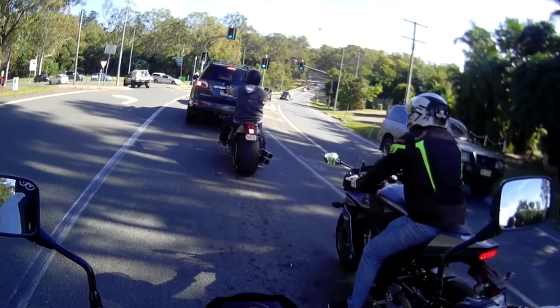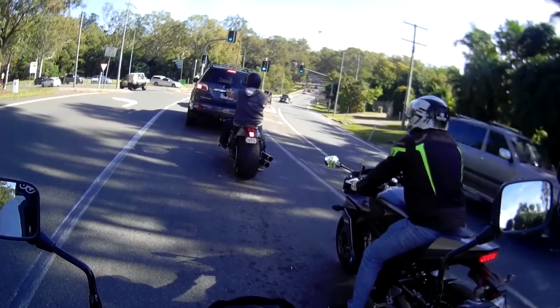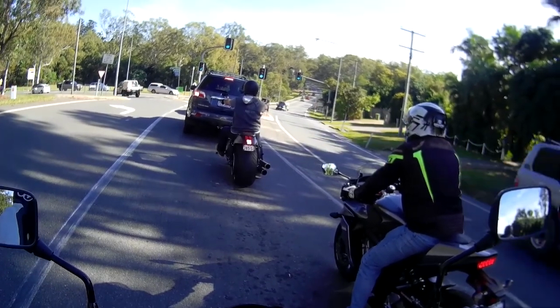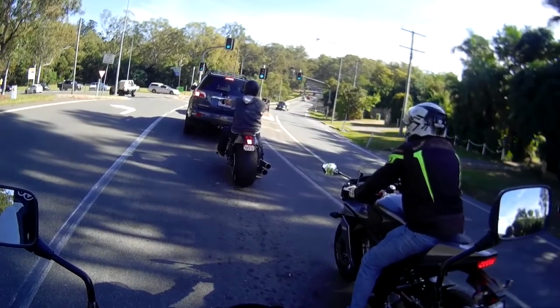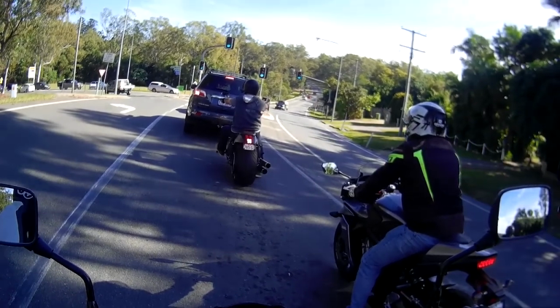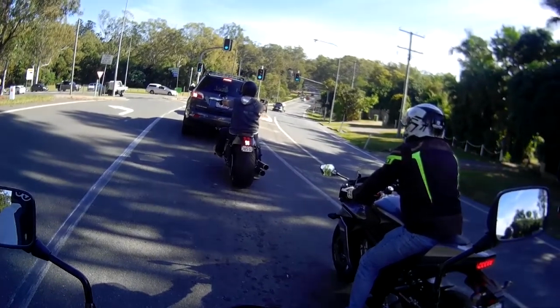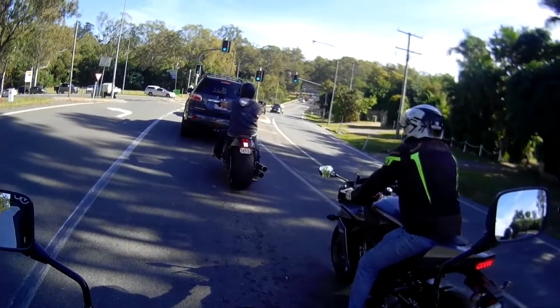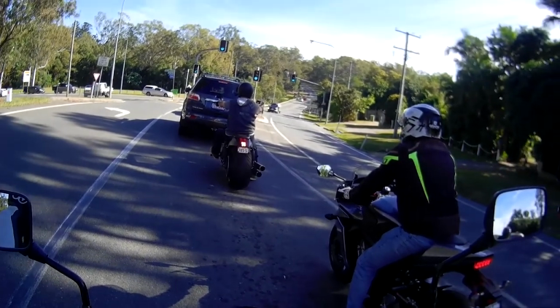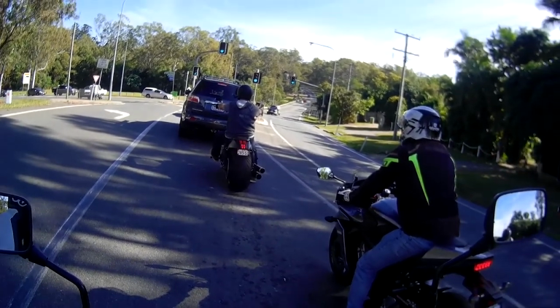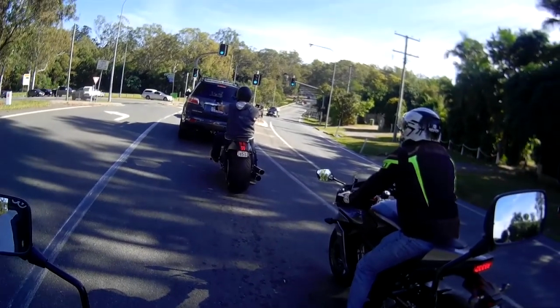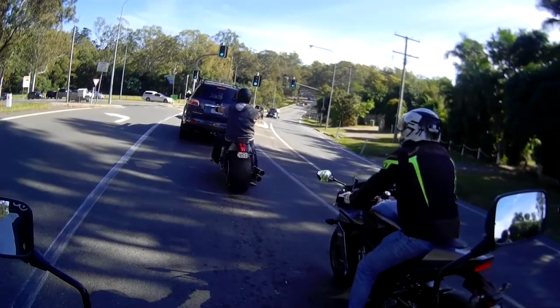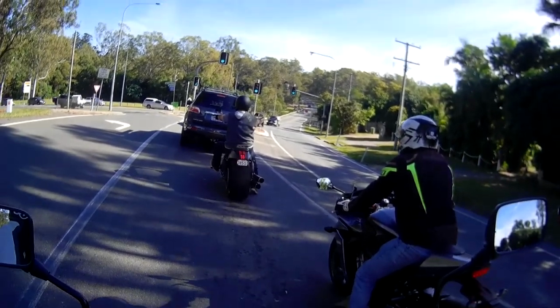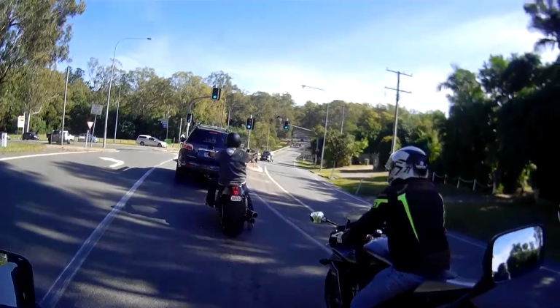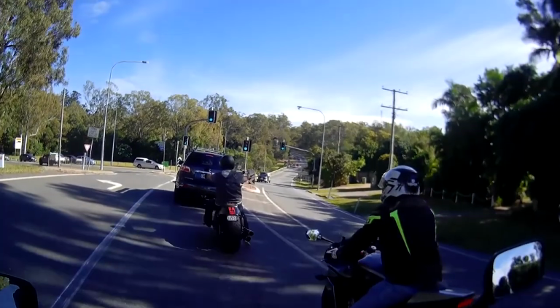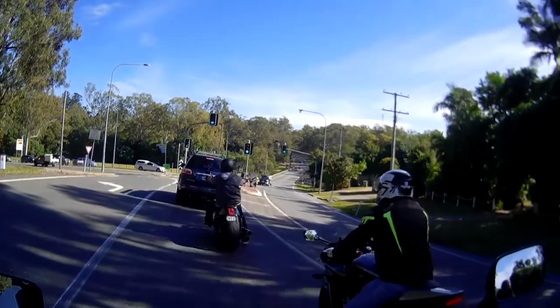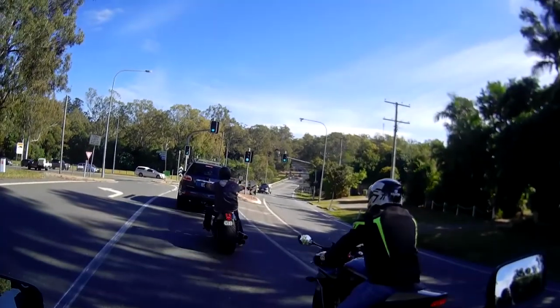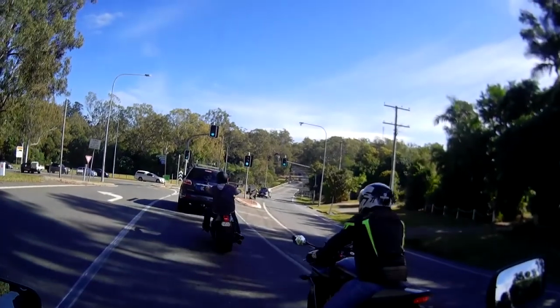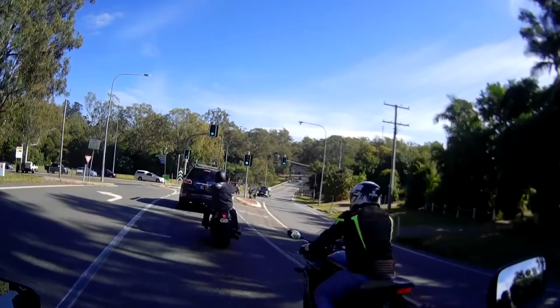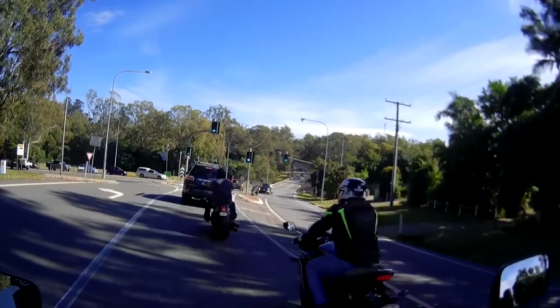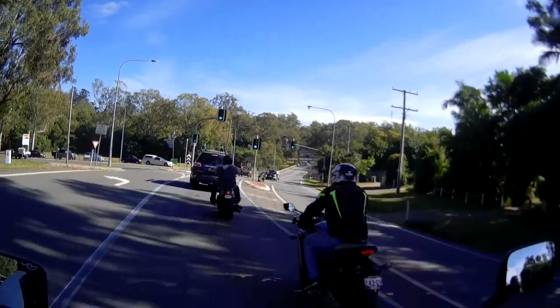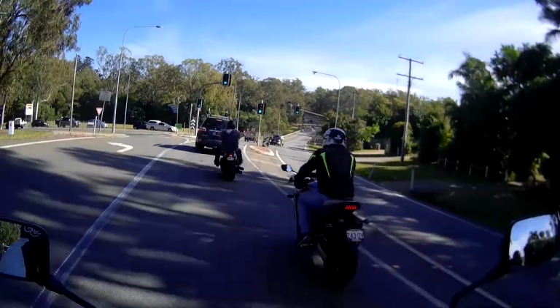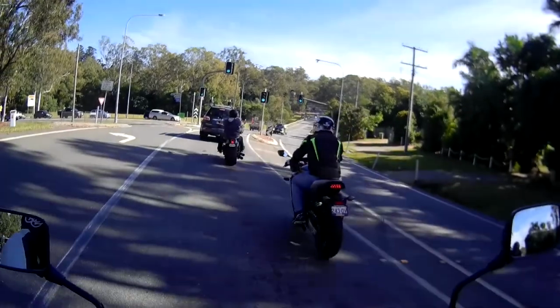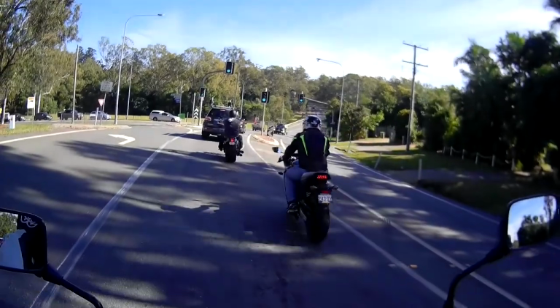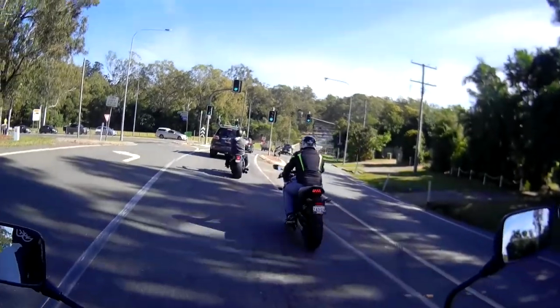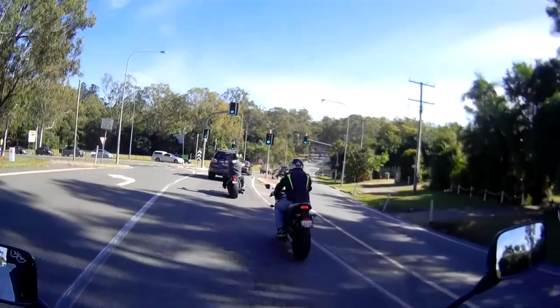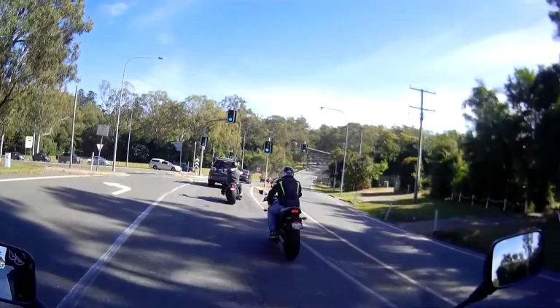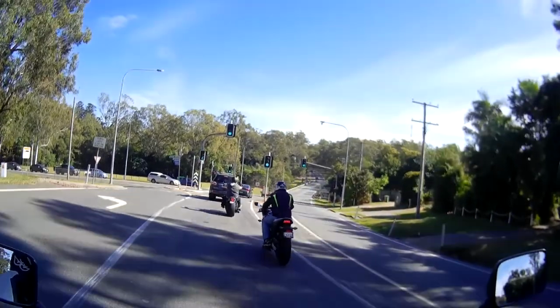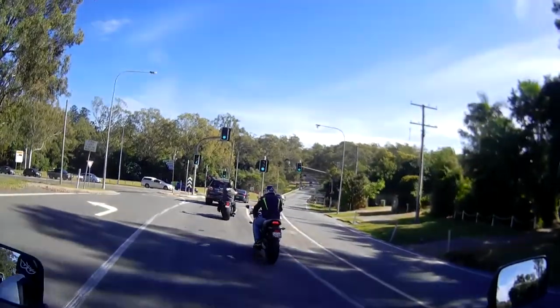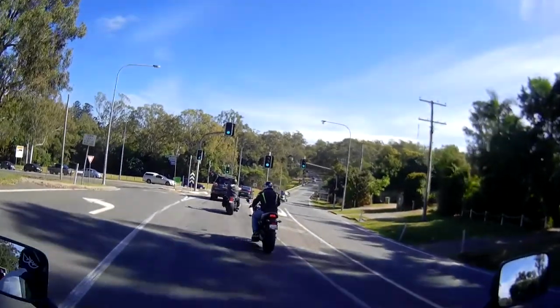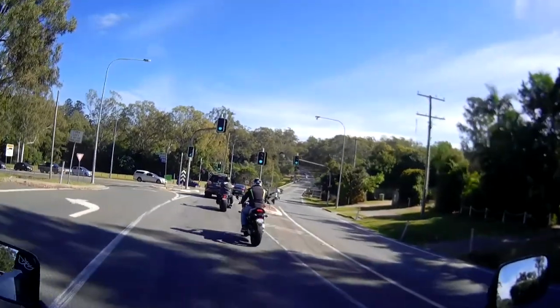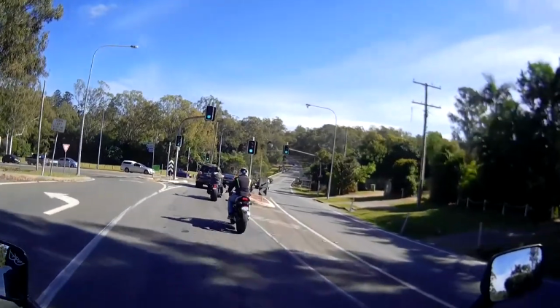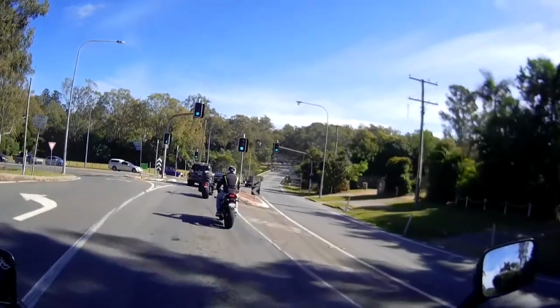You get blasted a little bit by the cold wind because obviously it doesn't have a screen, but no big deal.